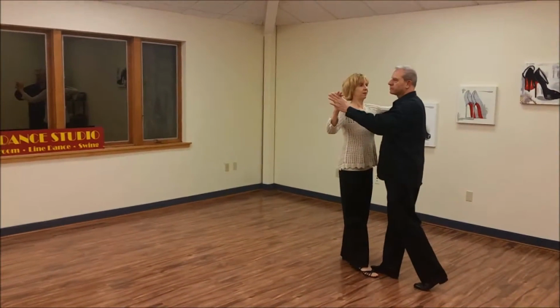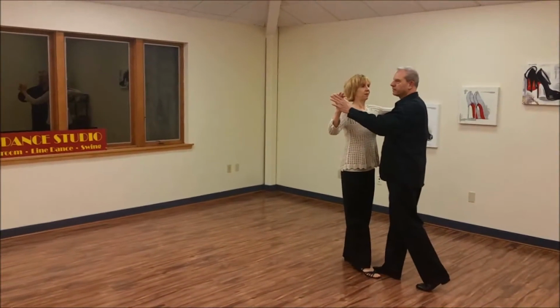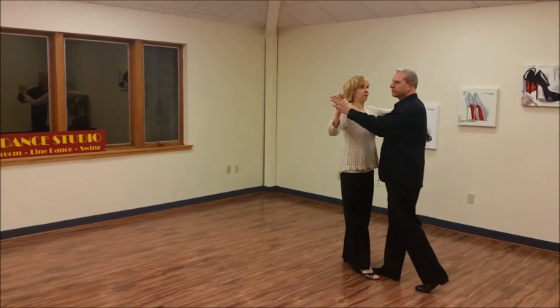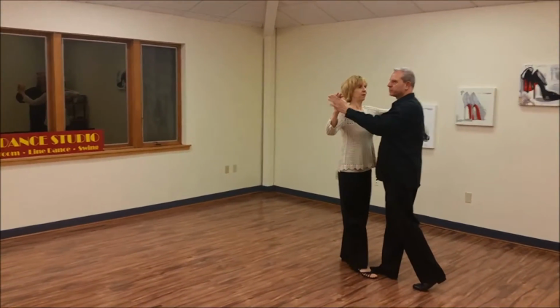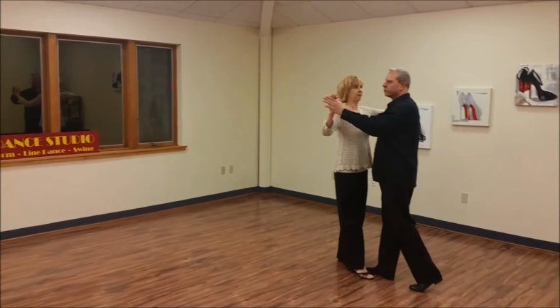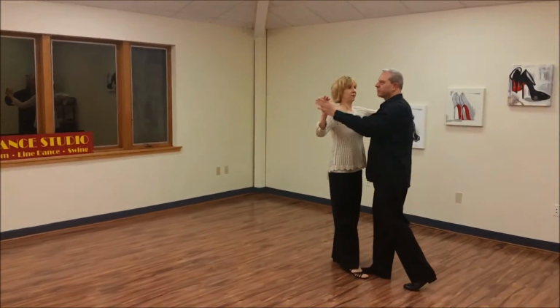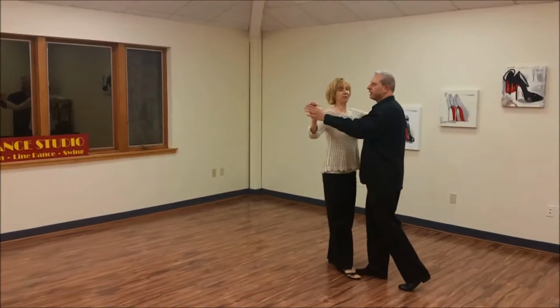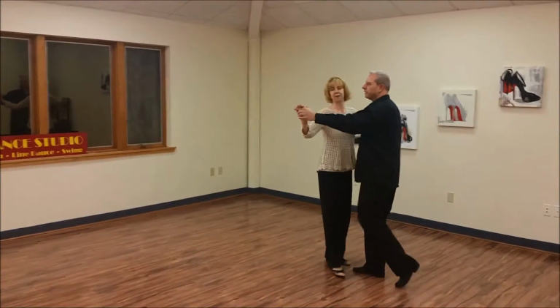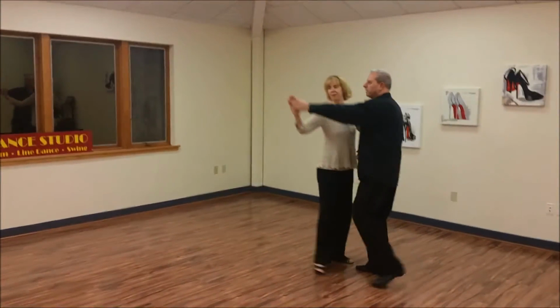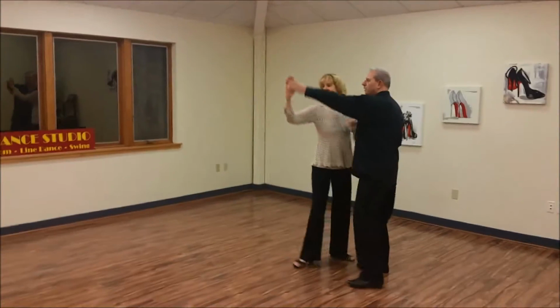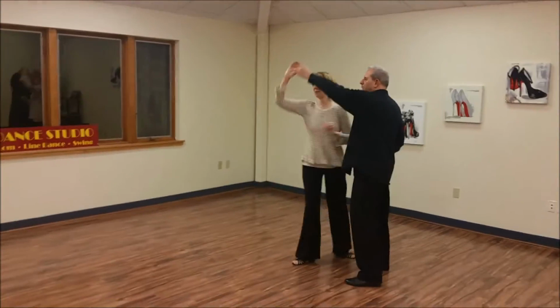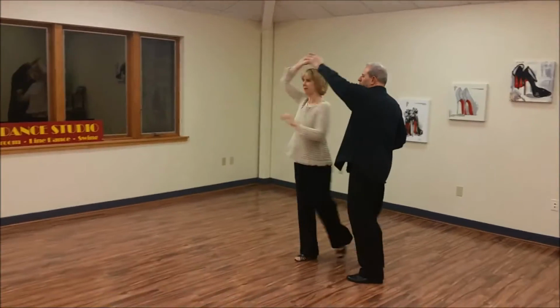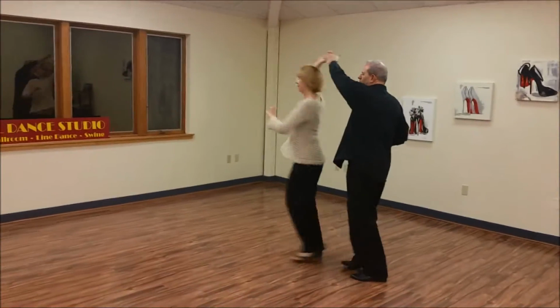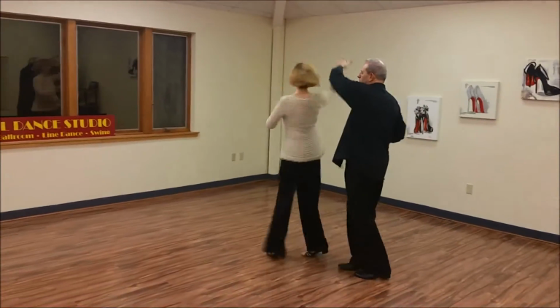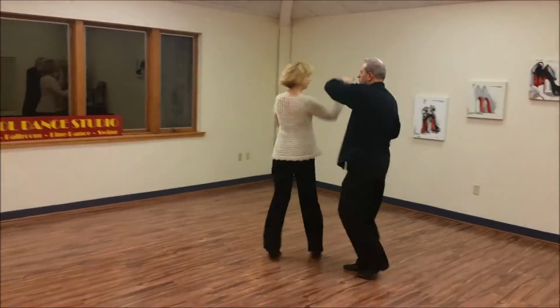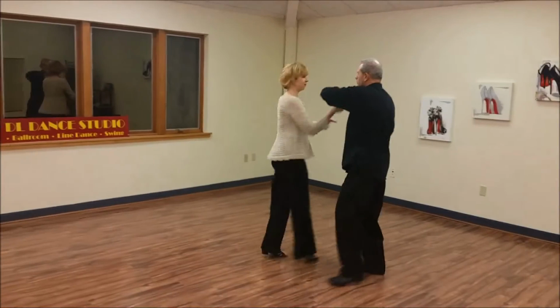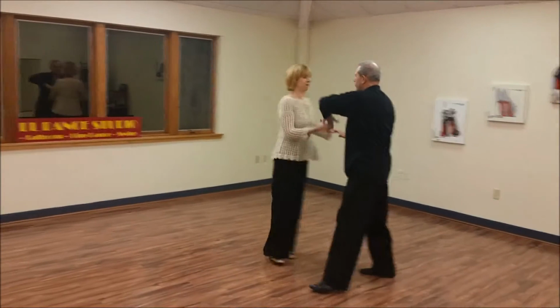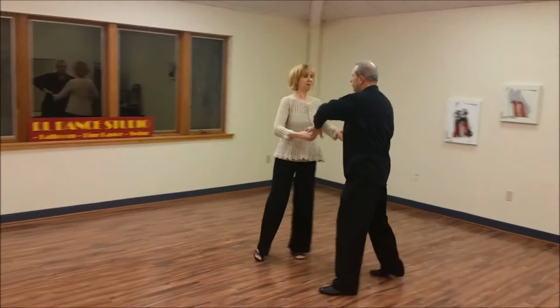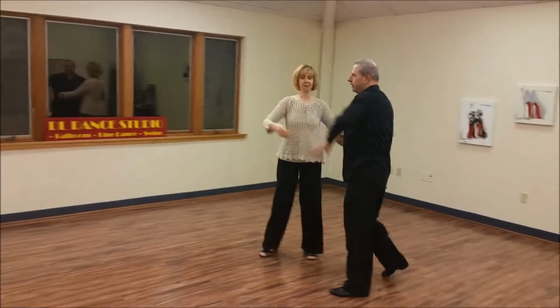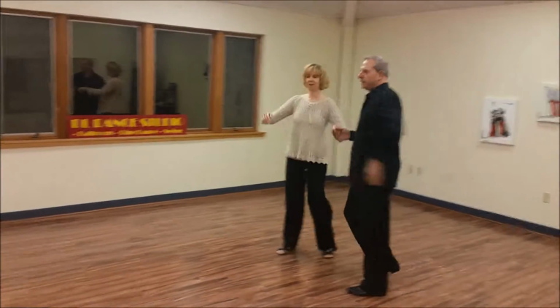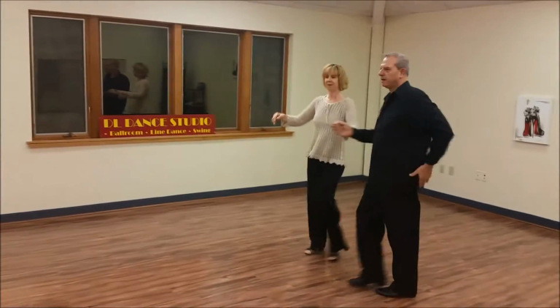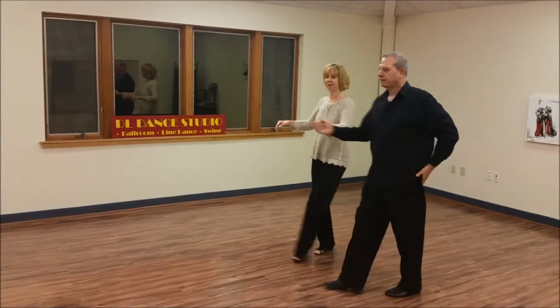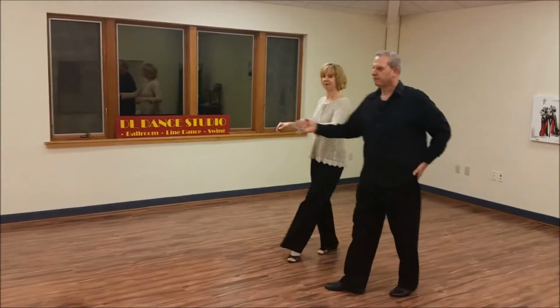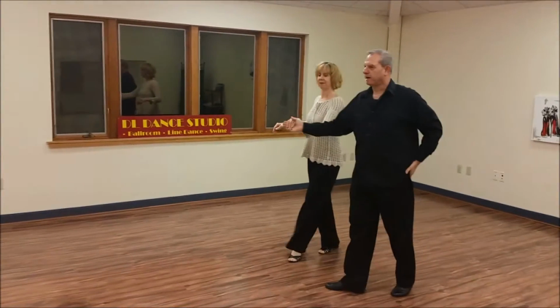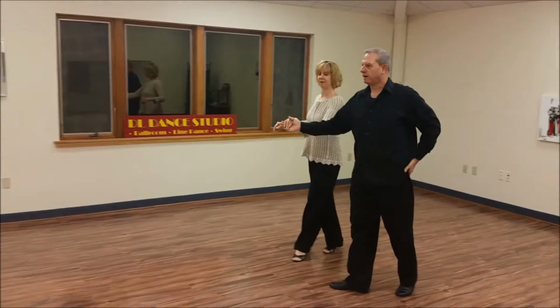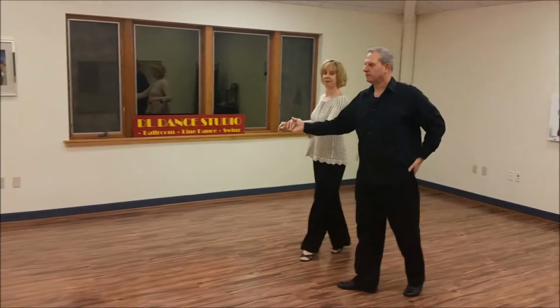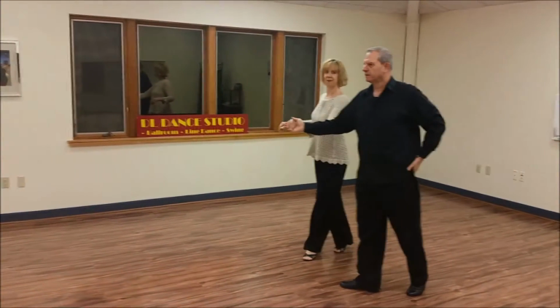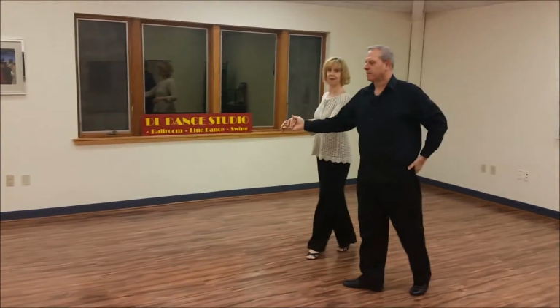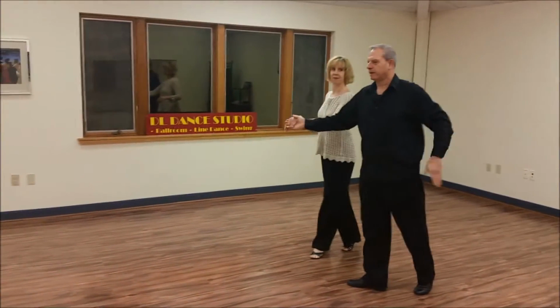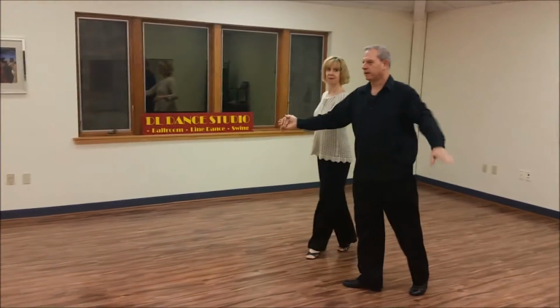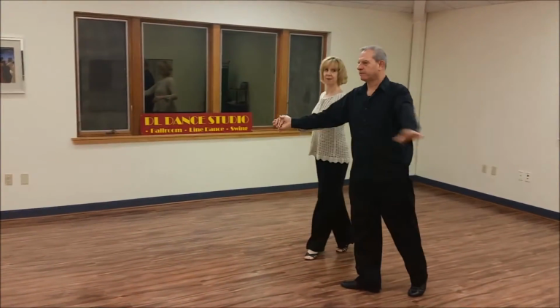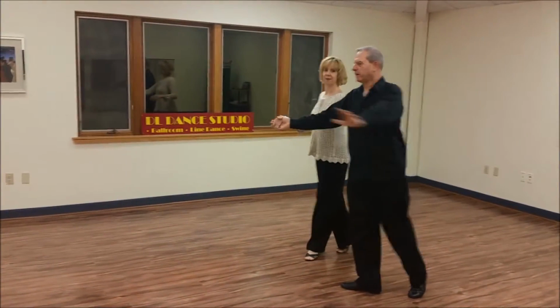Outside turn. Swoop the hand. 1, 2, 3, 5. Patty cake climb.